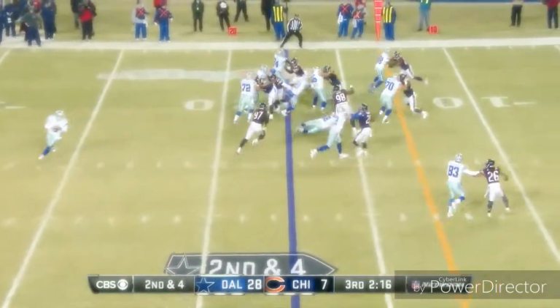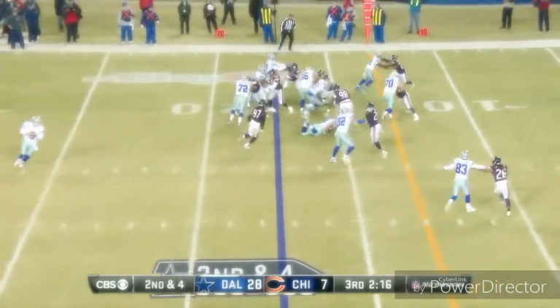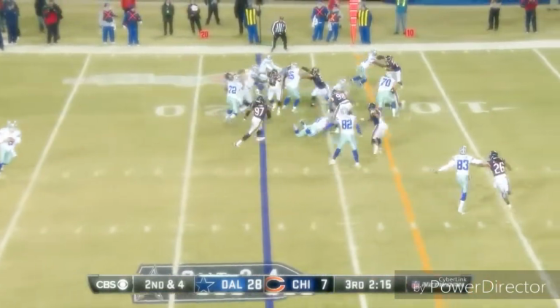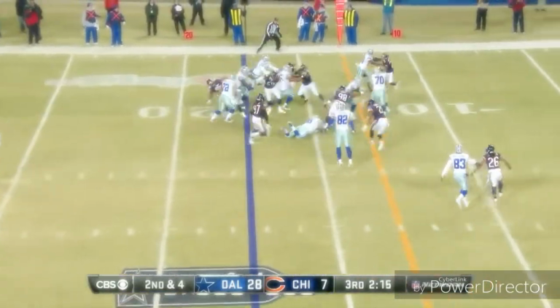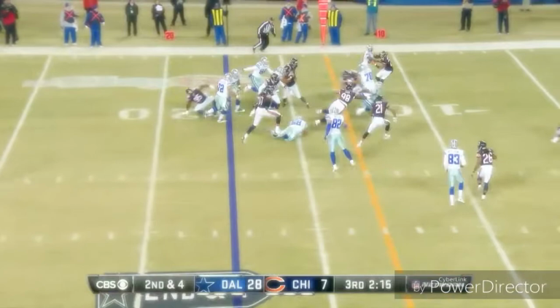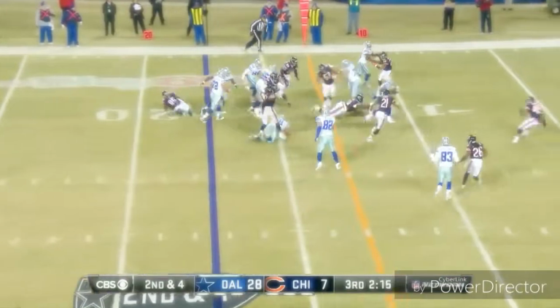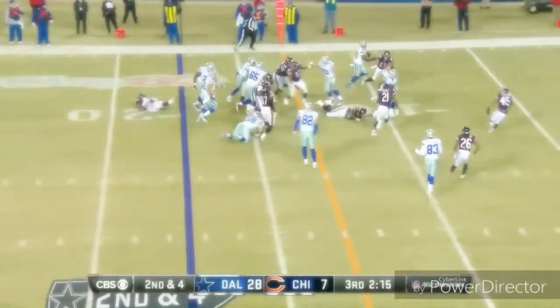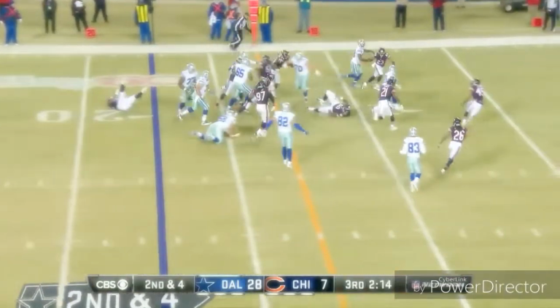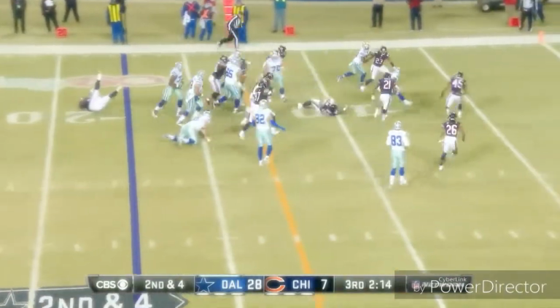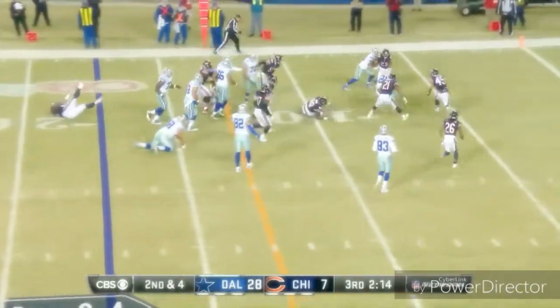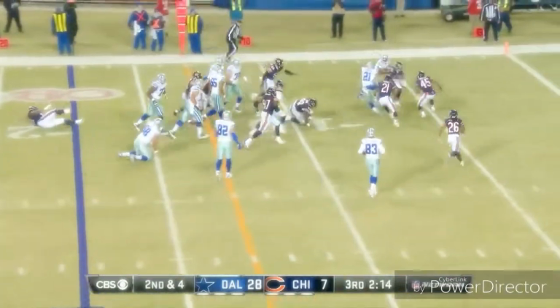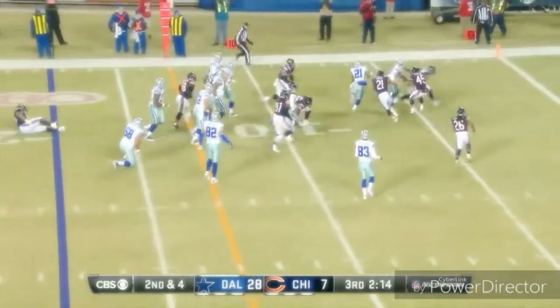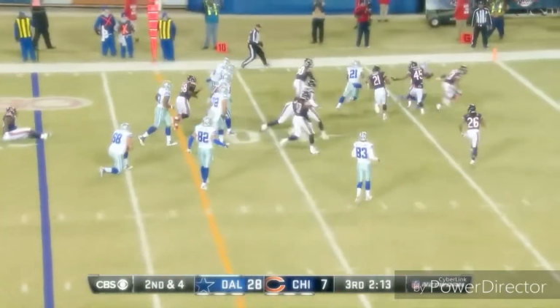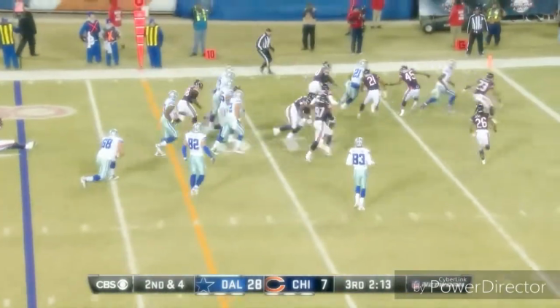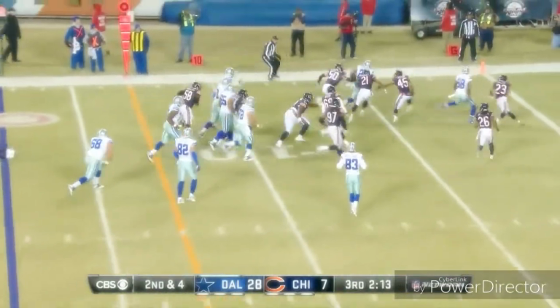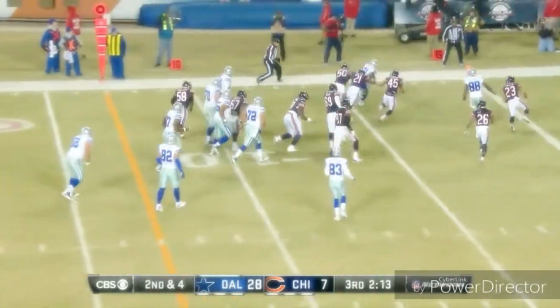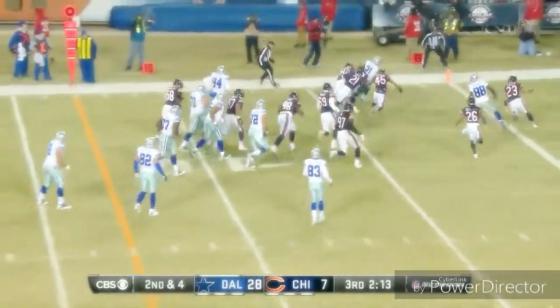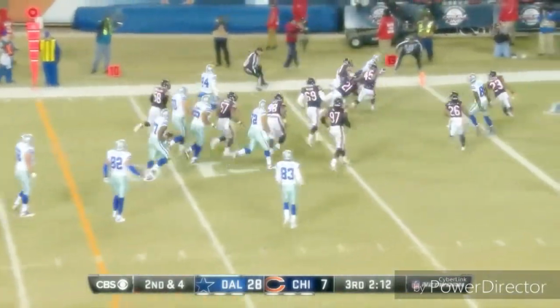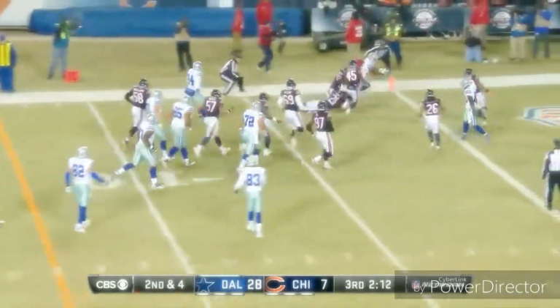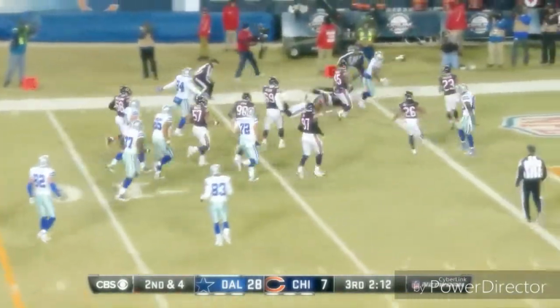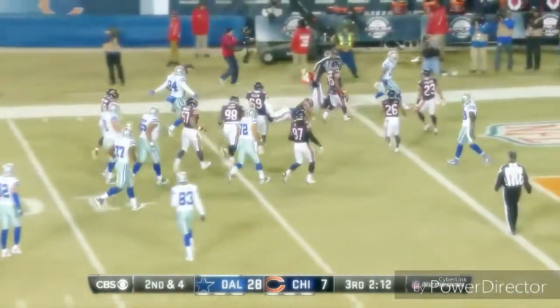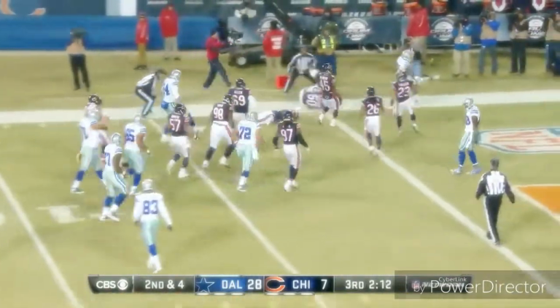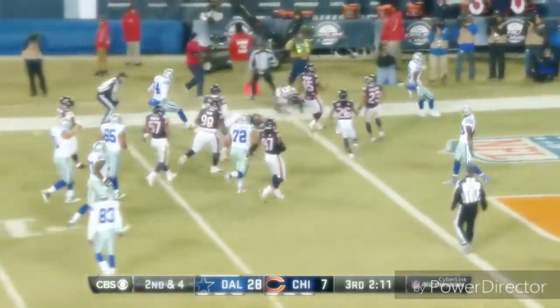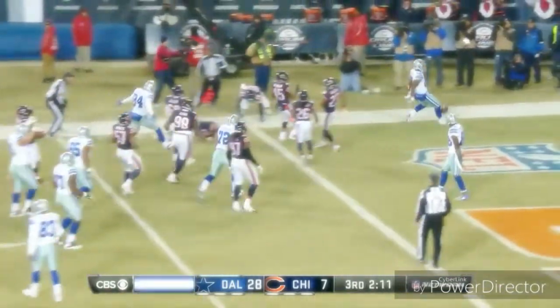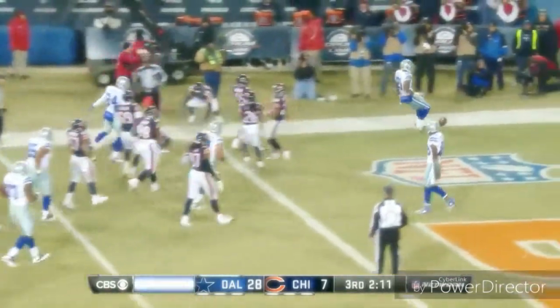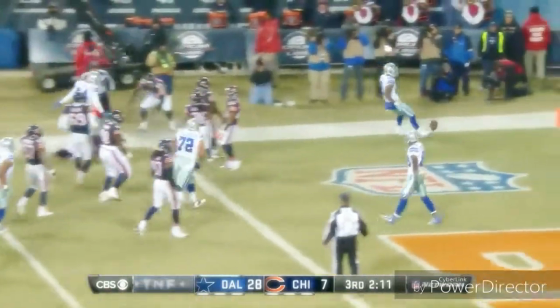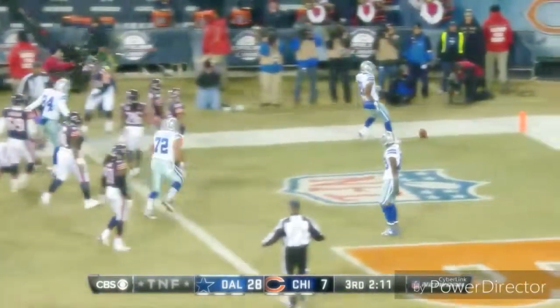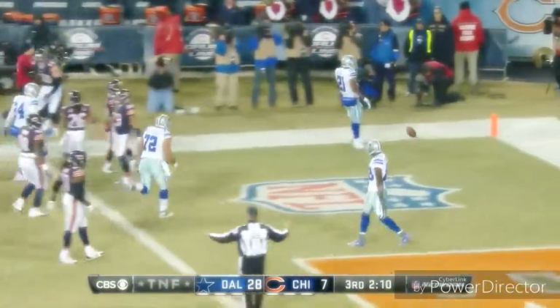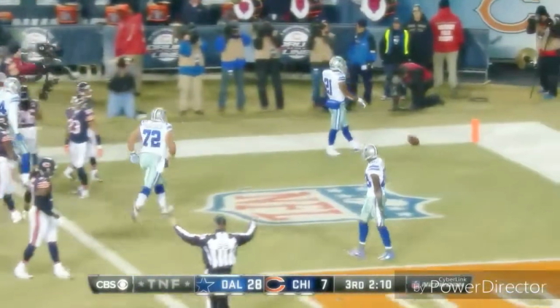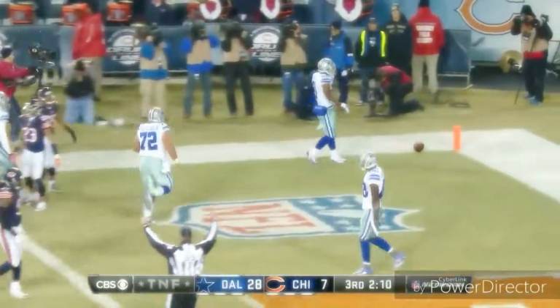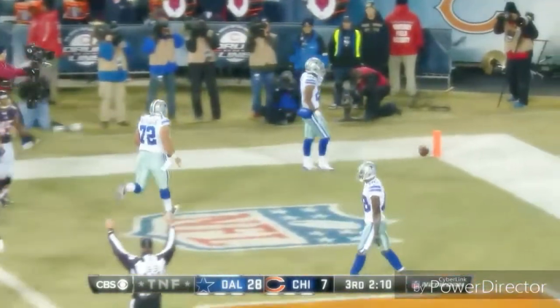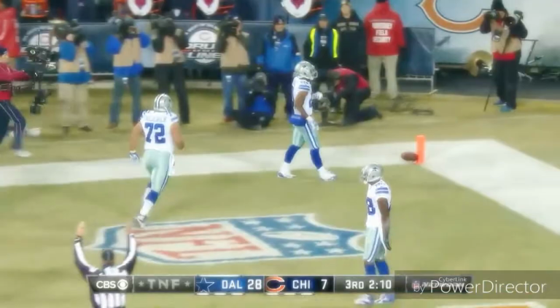166 scrimmage yards. There's Randle. He comes in and he finds a hole with a touchdown.